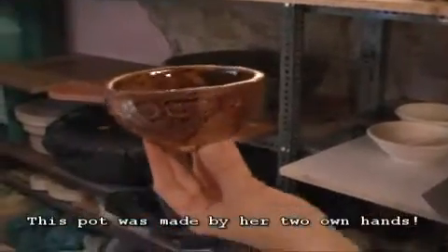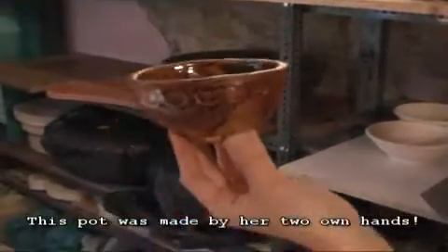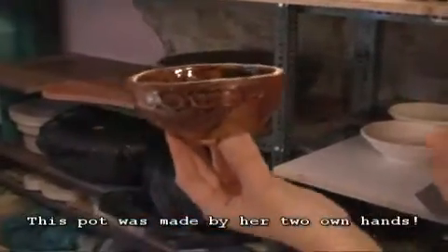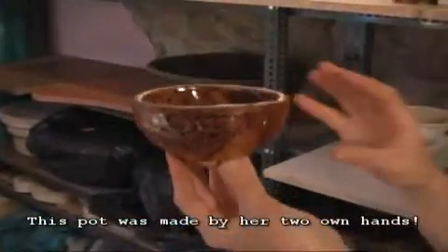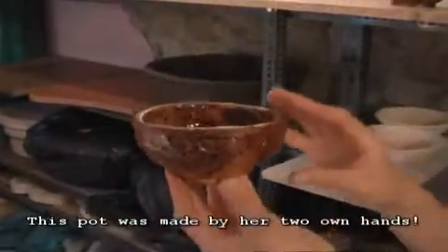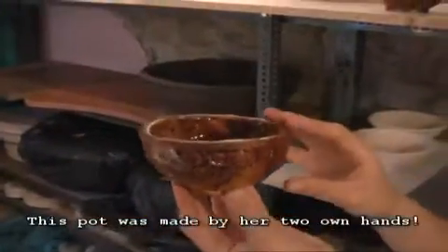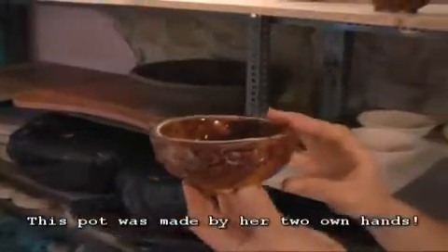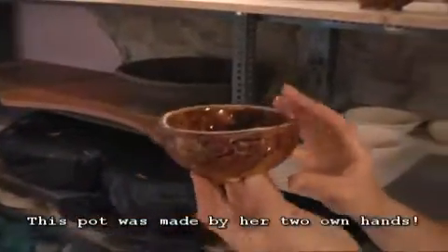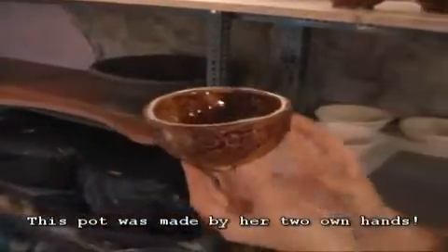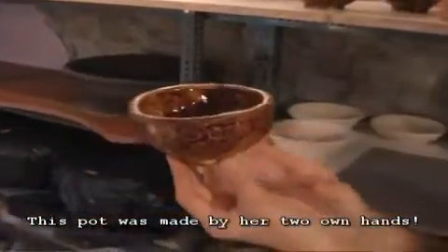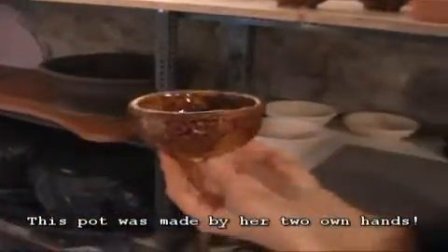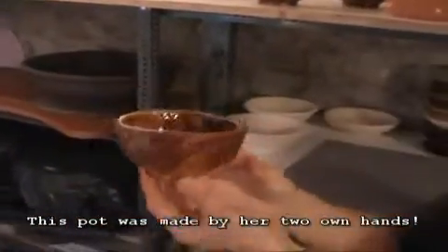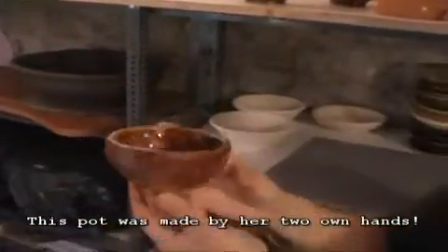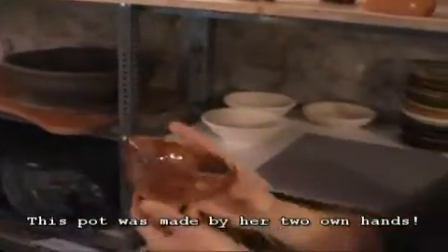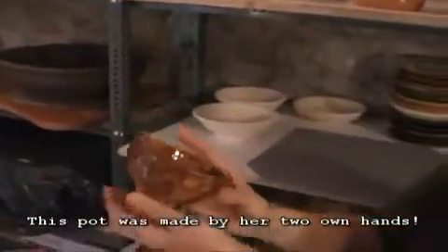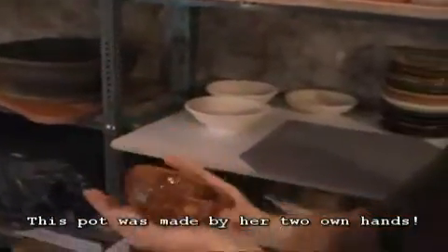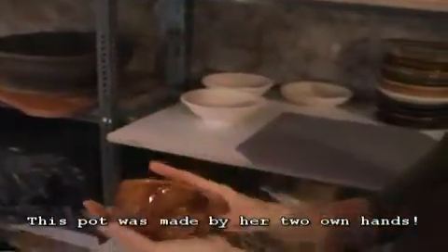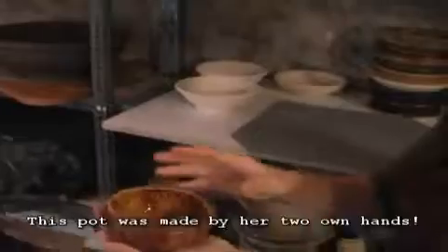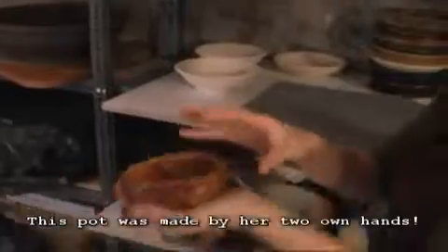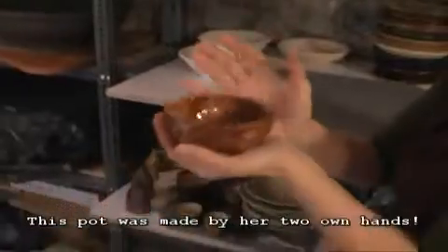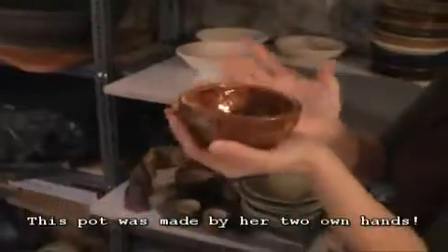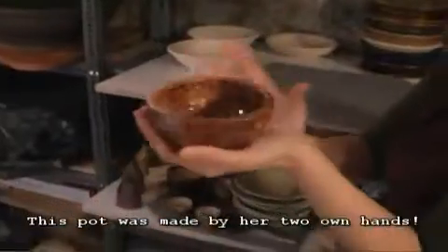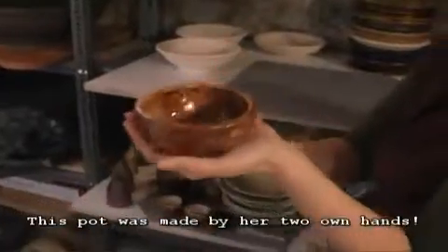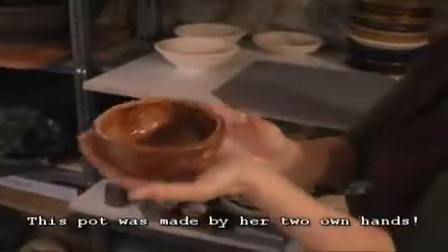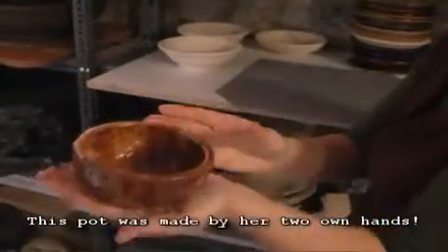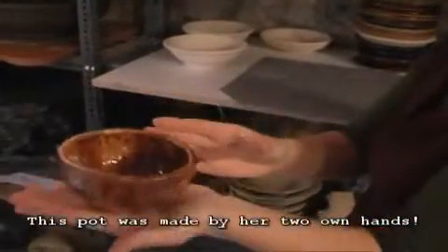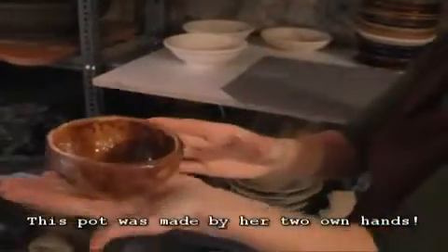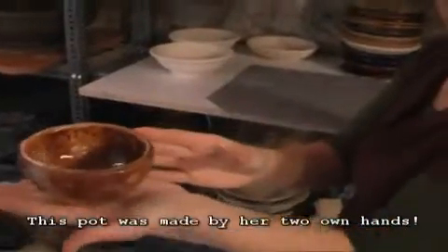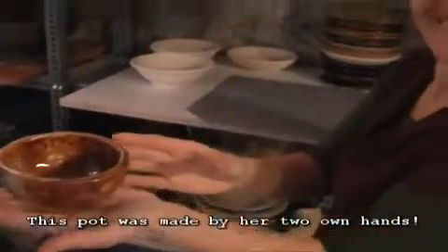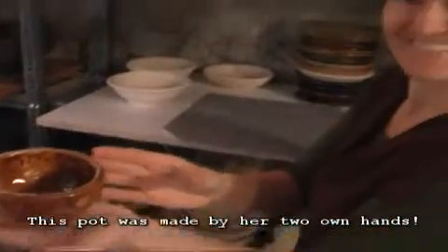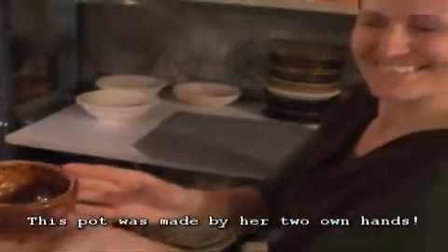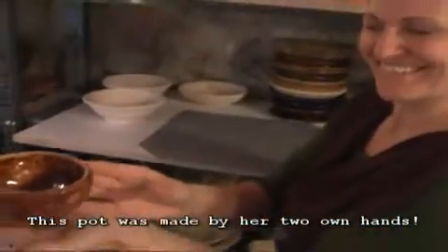This is a hand-building technique — not made with a mold, but shaped with the two hands. This is very good.